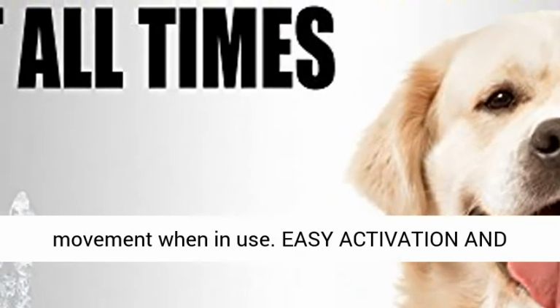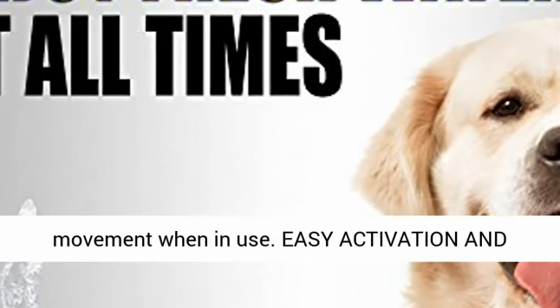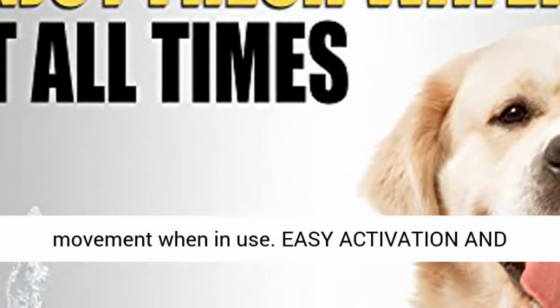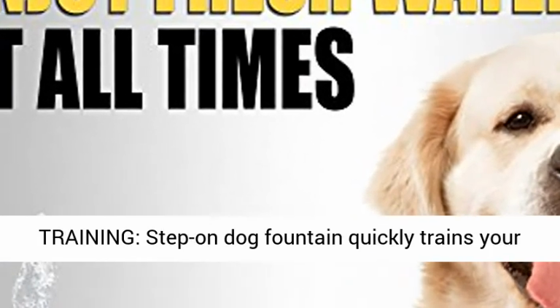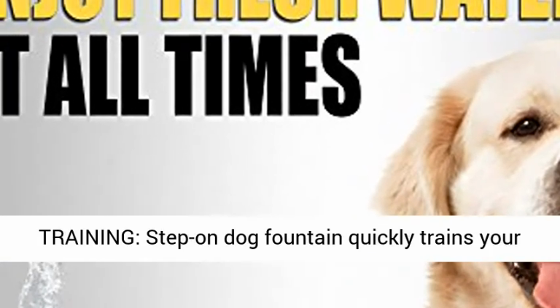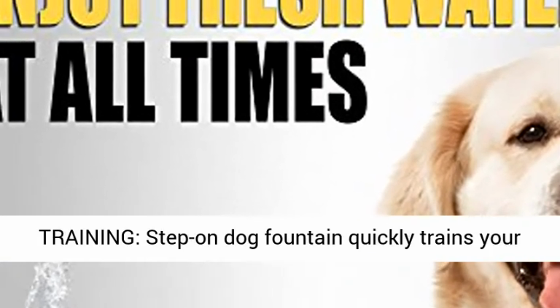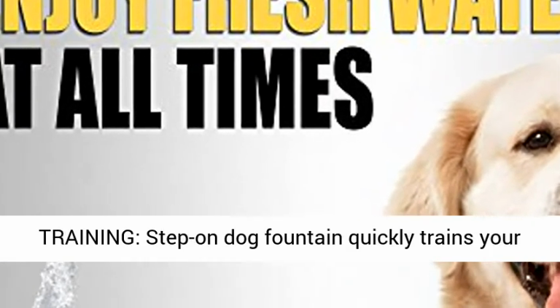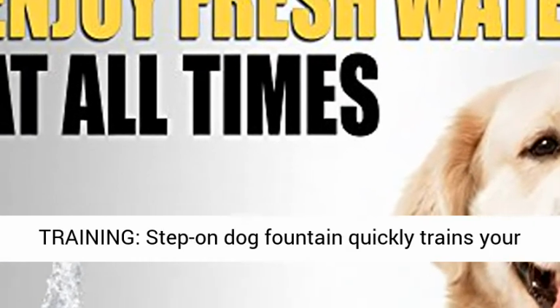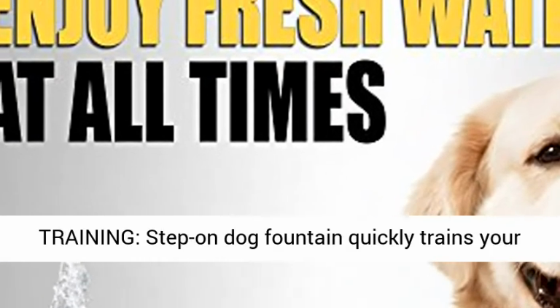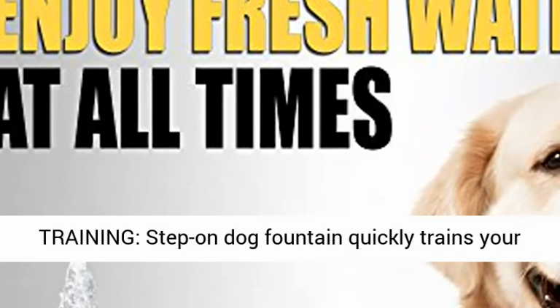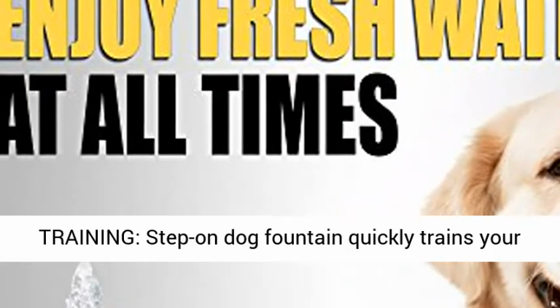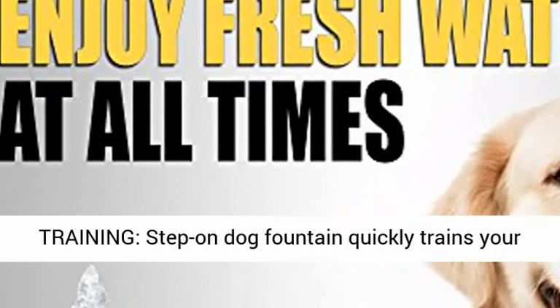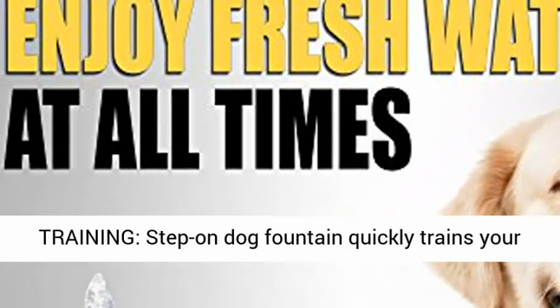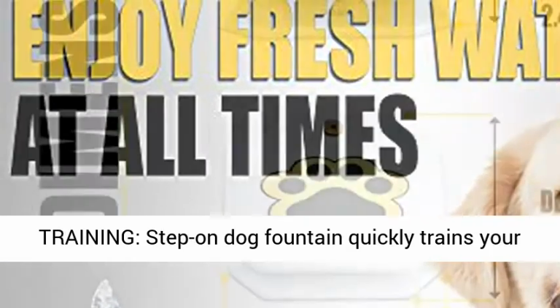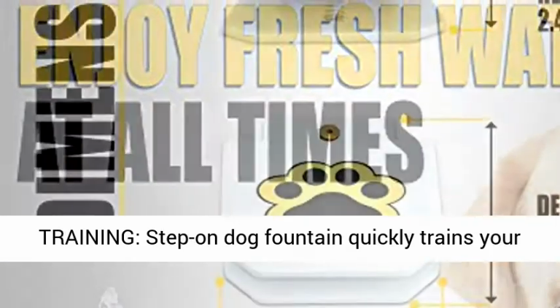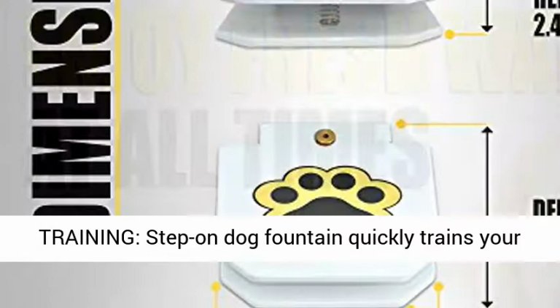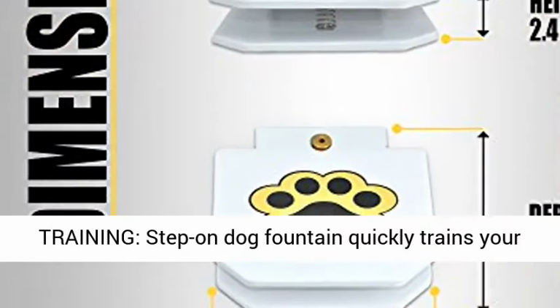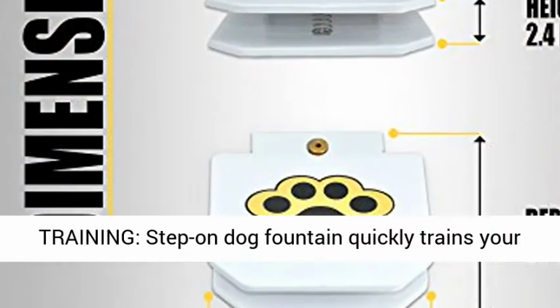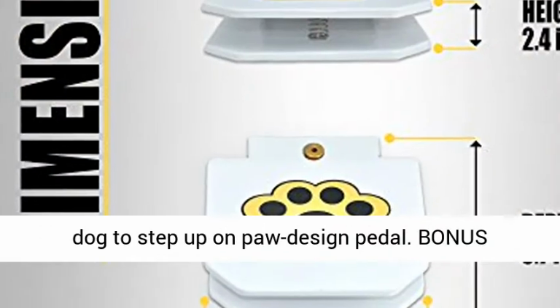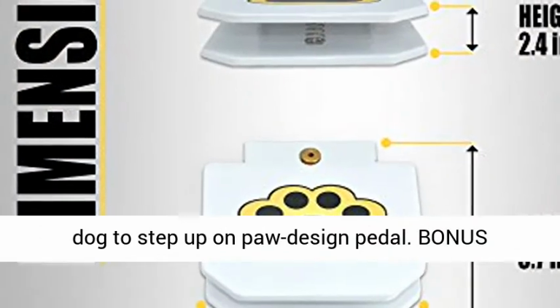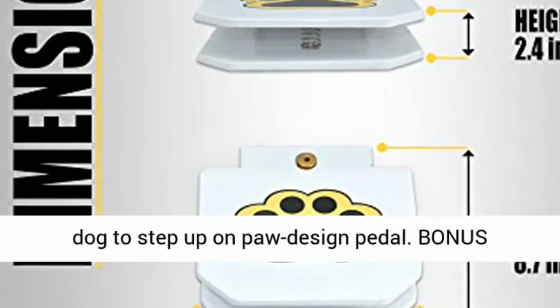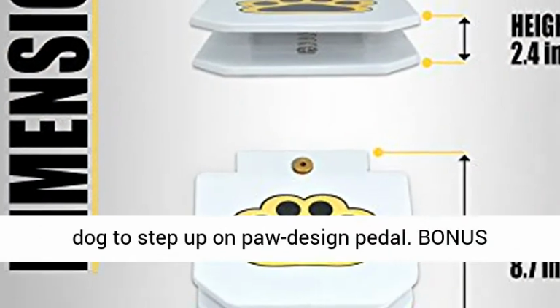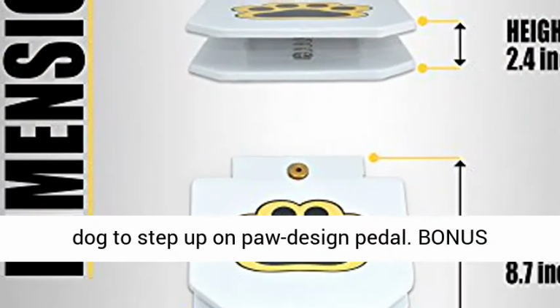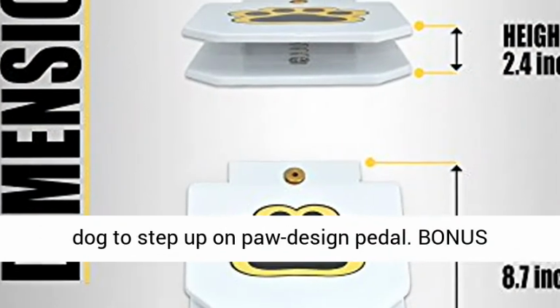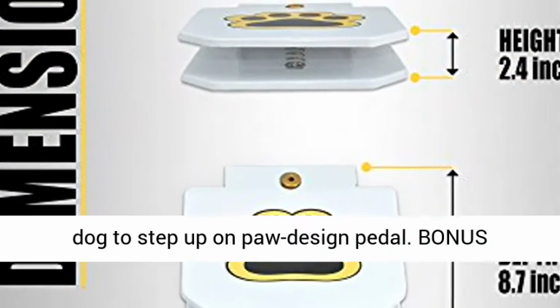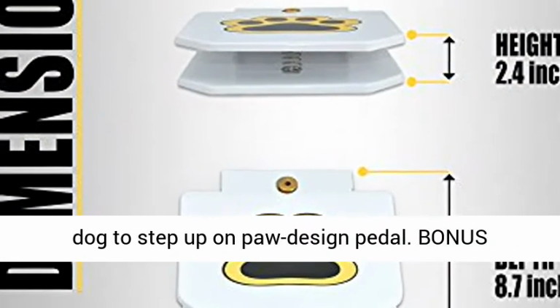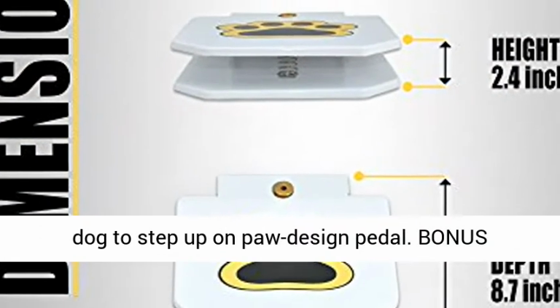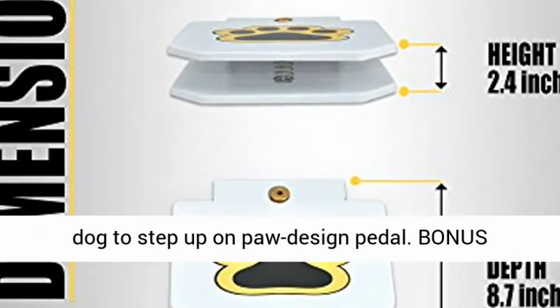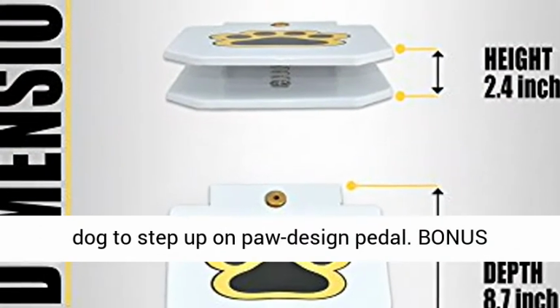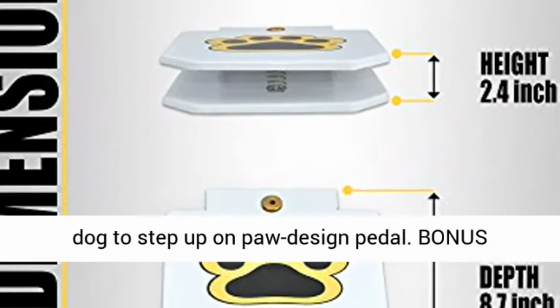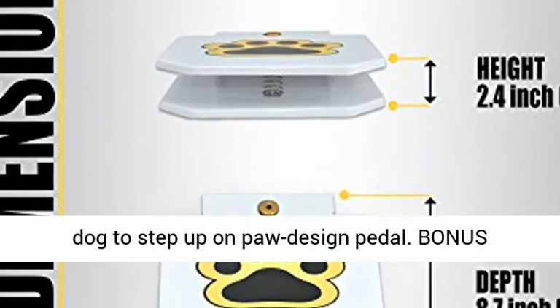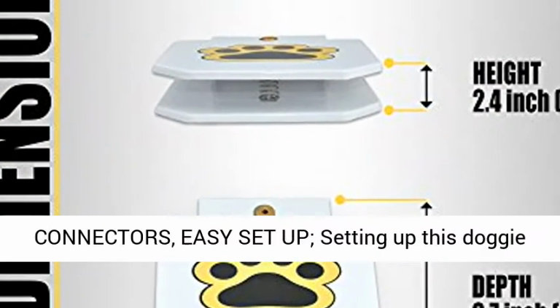Easy Activation and Training. Step On Dog Fountain quickly trains your dog to step up on the paw design petal.